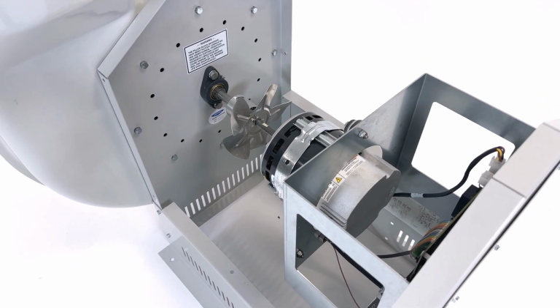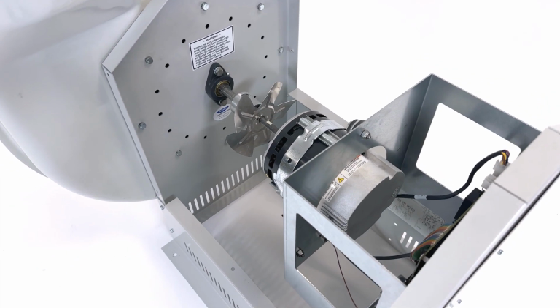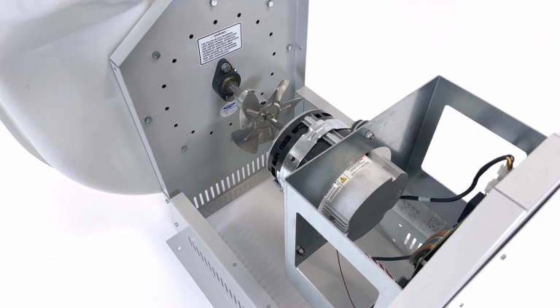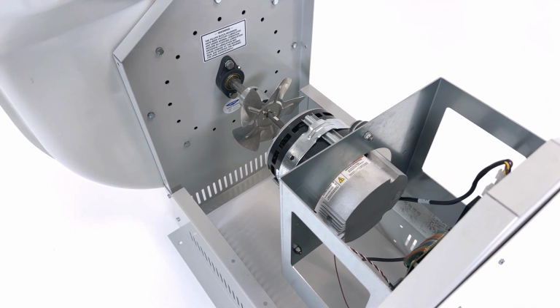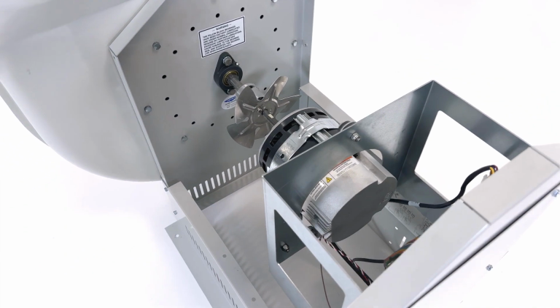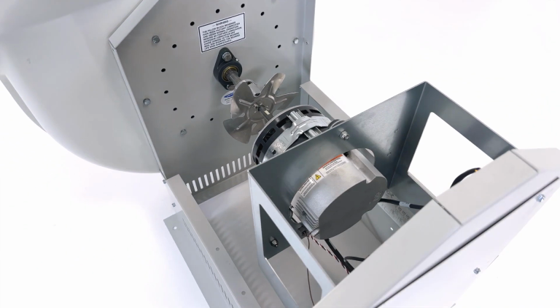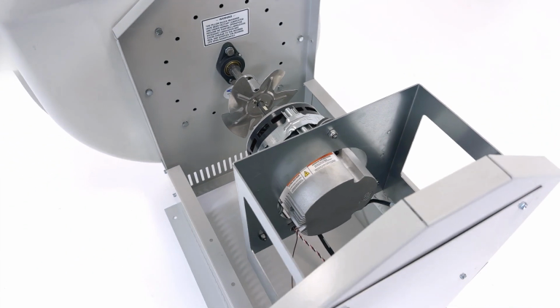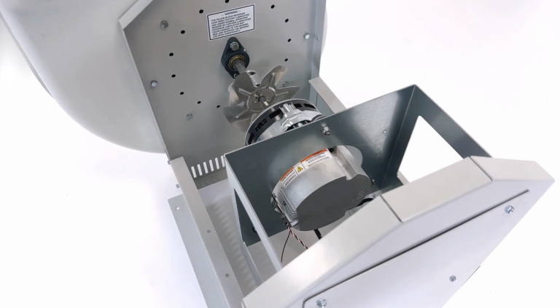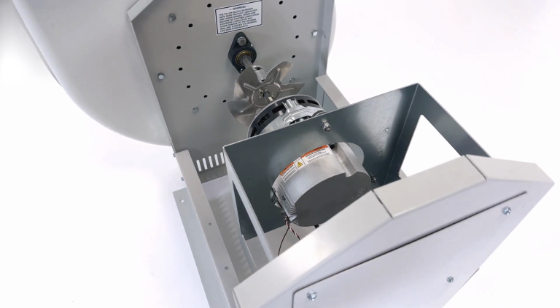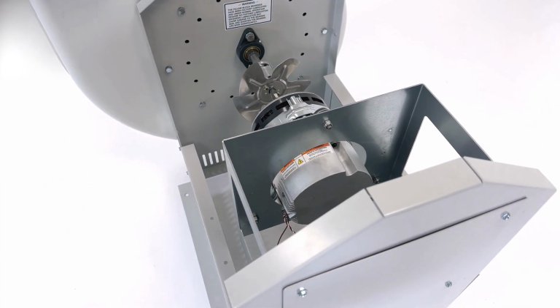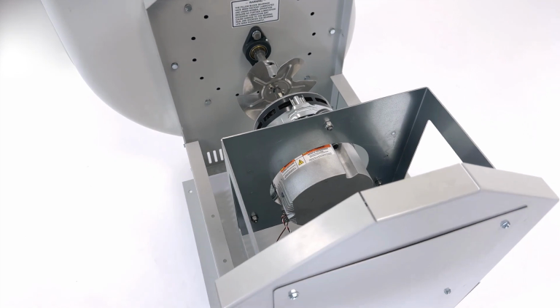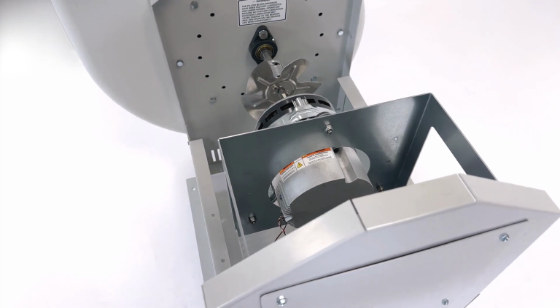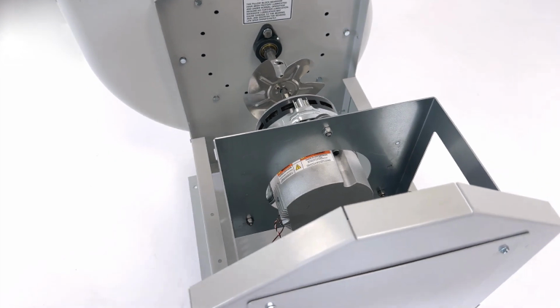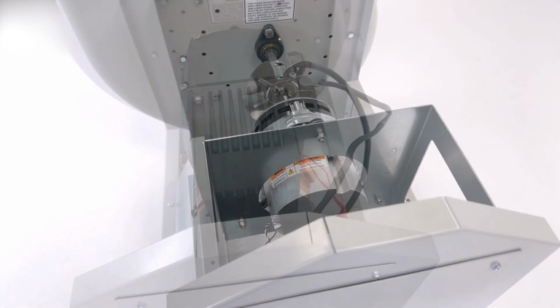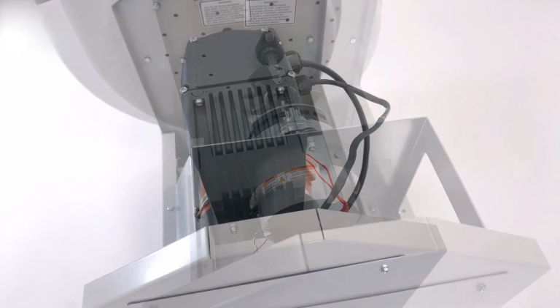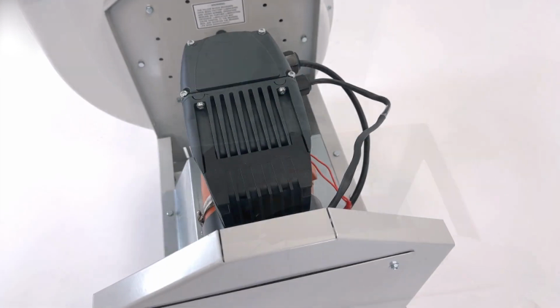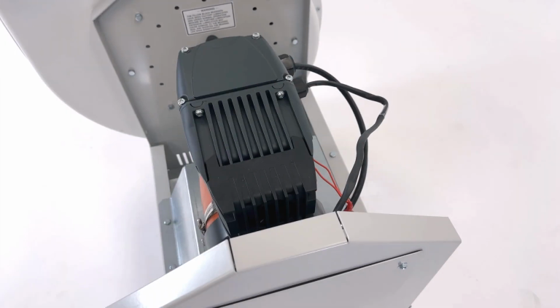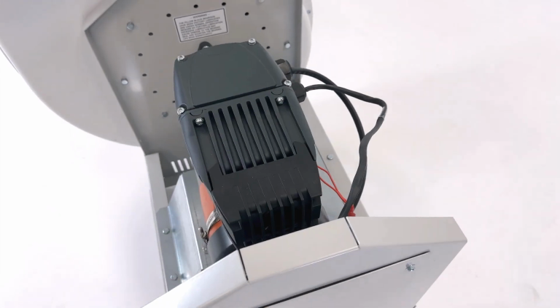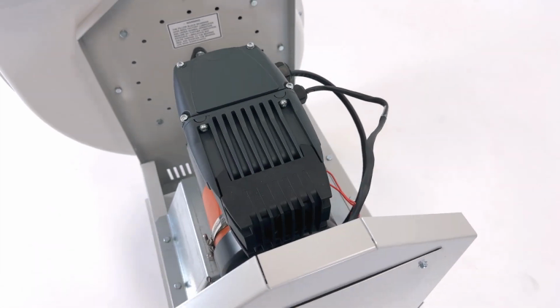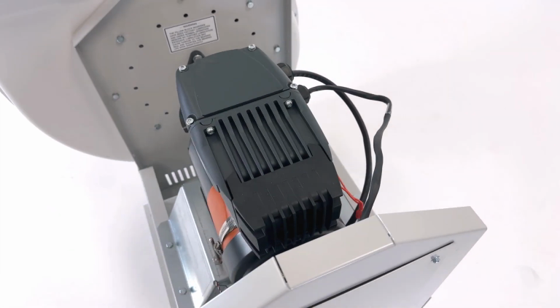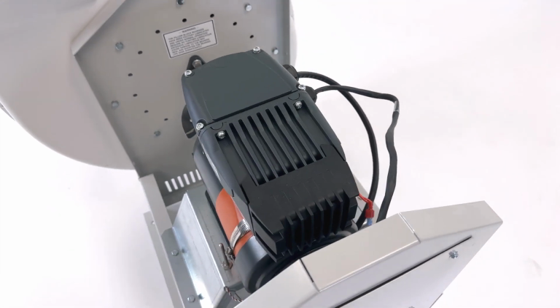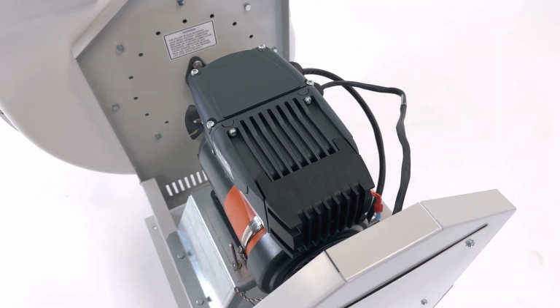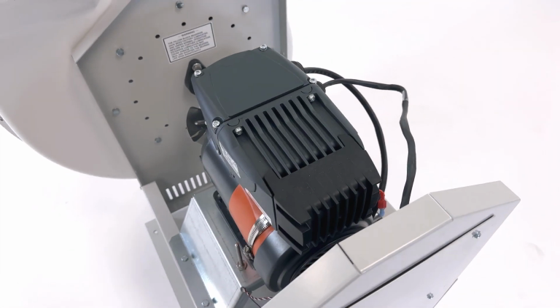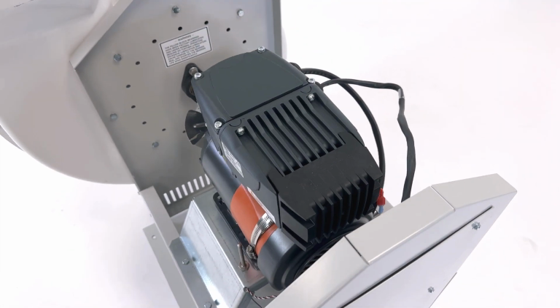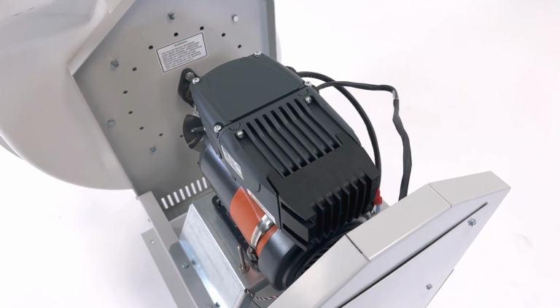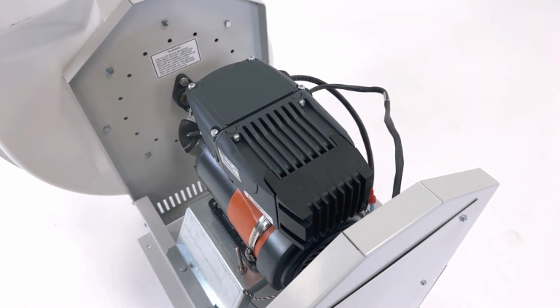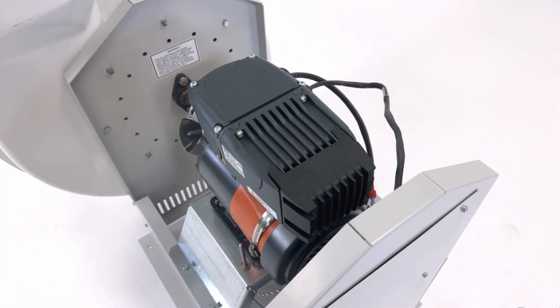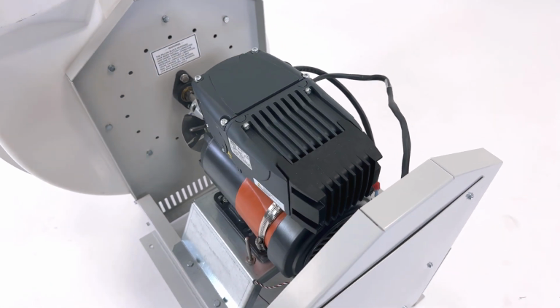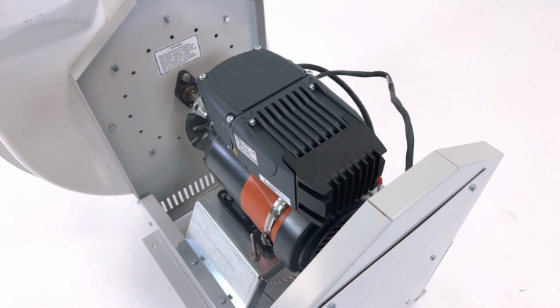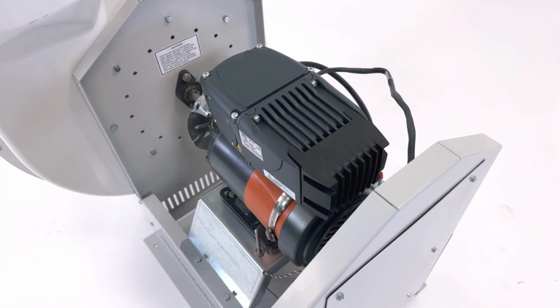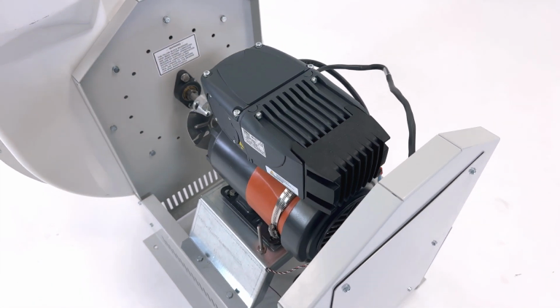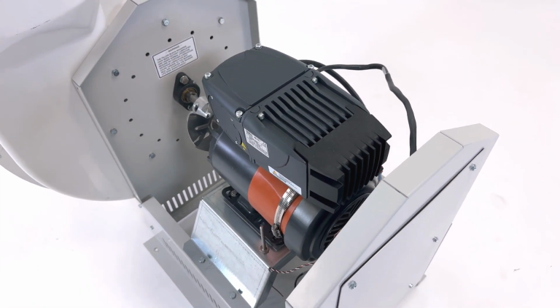One horsepower models feature an electronically commutated motor and the two horsepower model uses a variable frequency drive motor. Both have built-in overload protection to prevent damage from occurring, even in extreme cases.